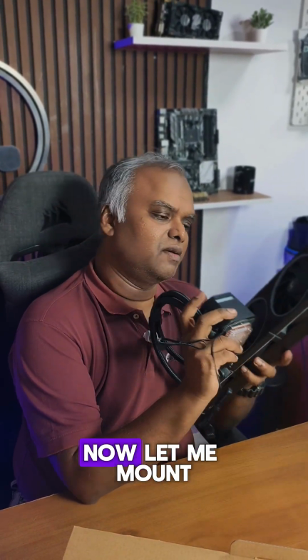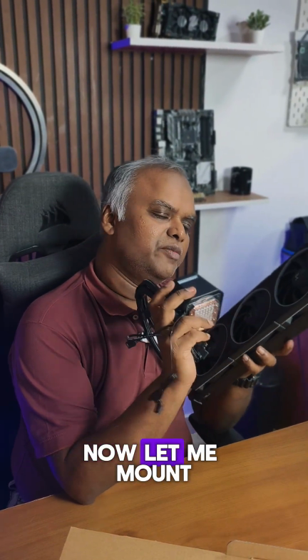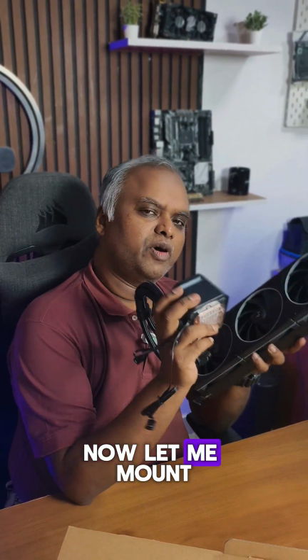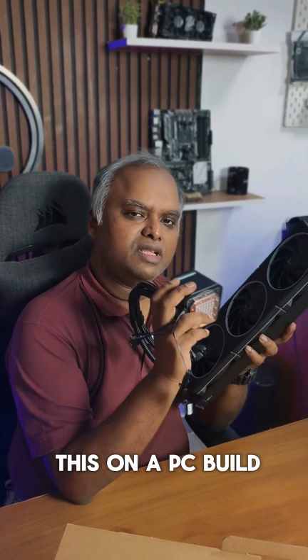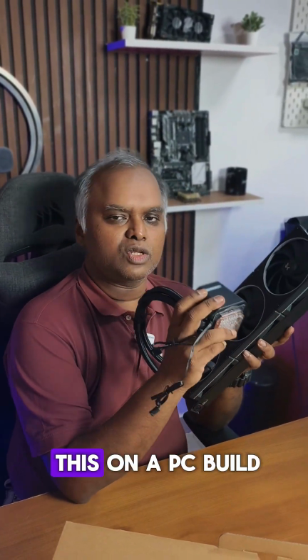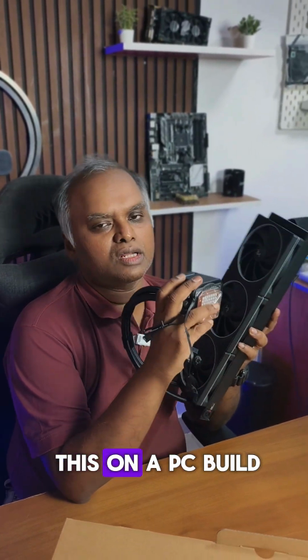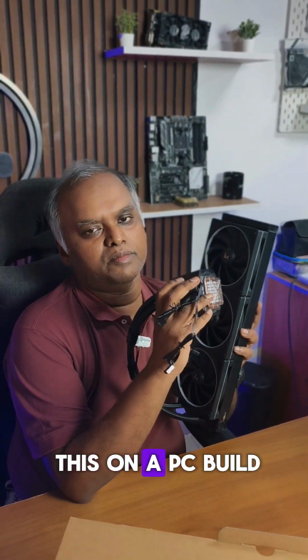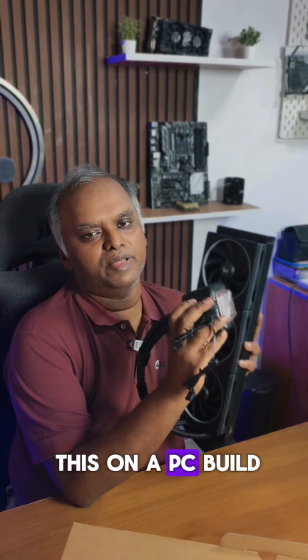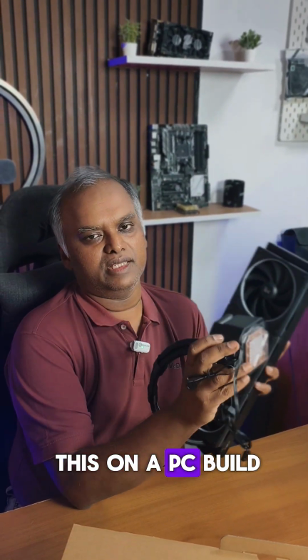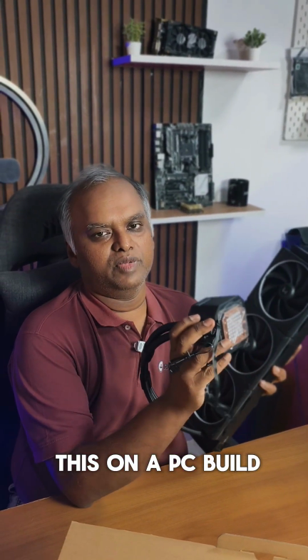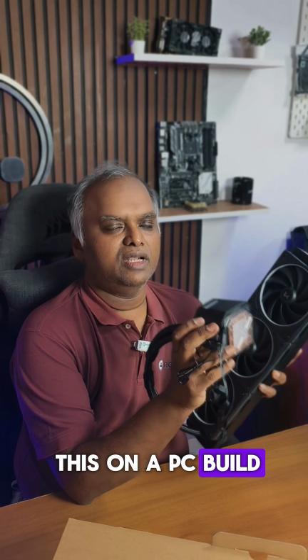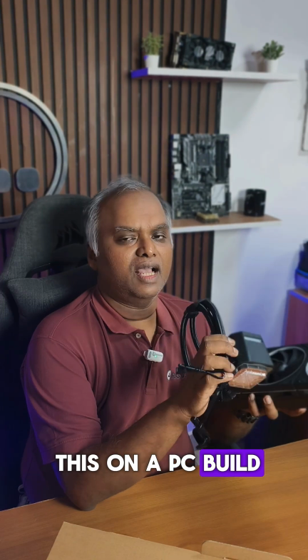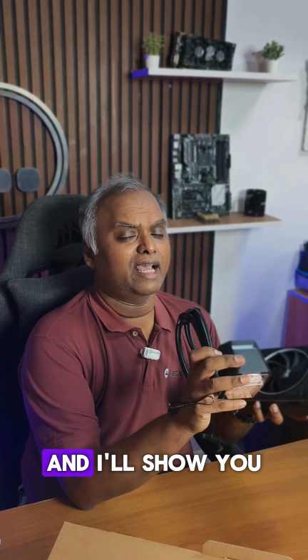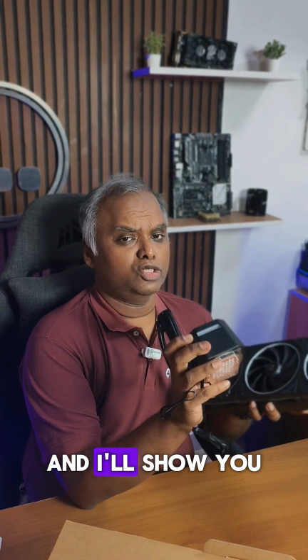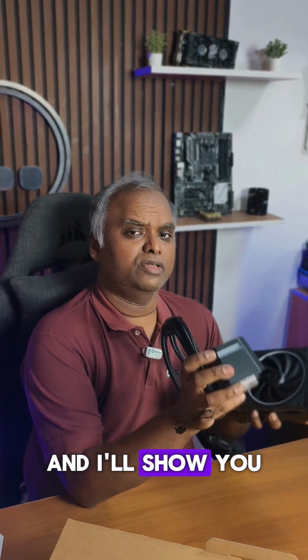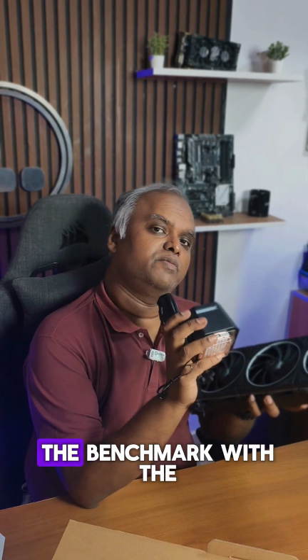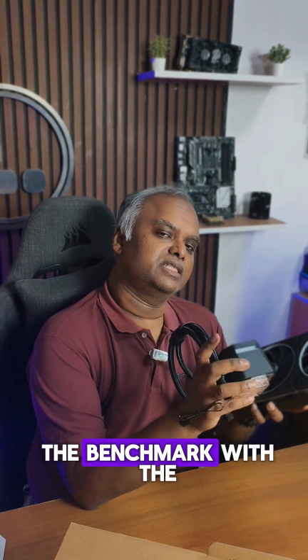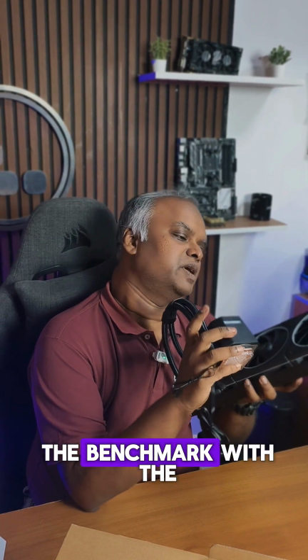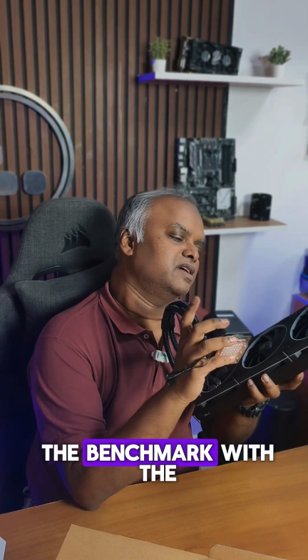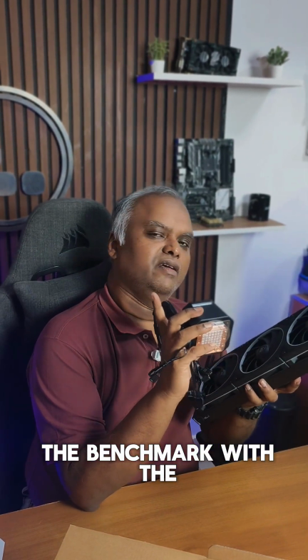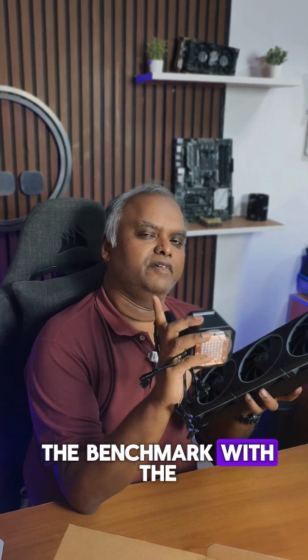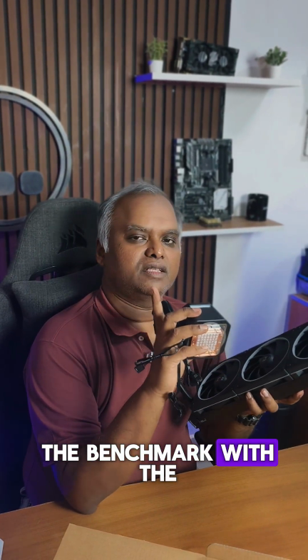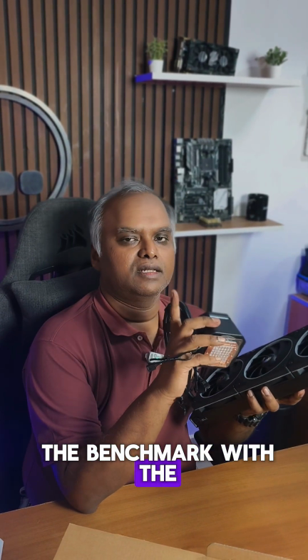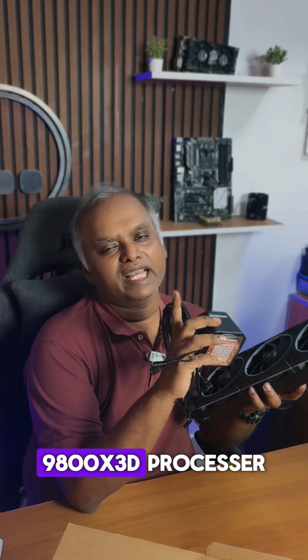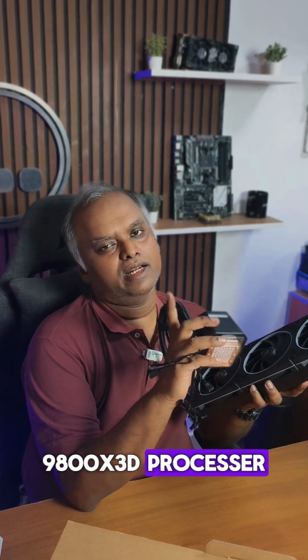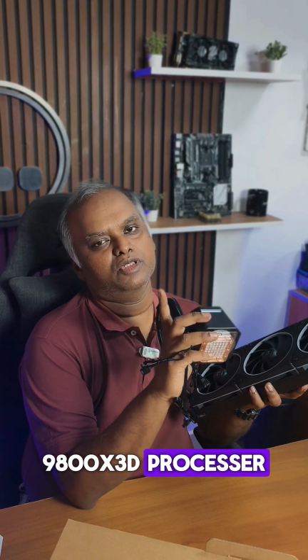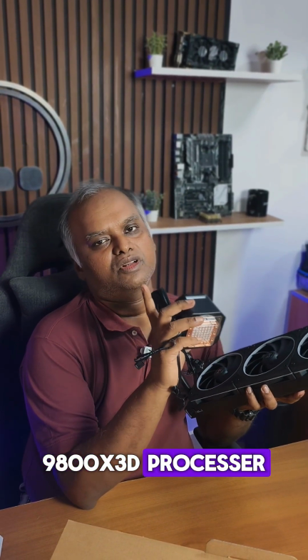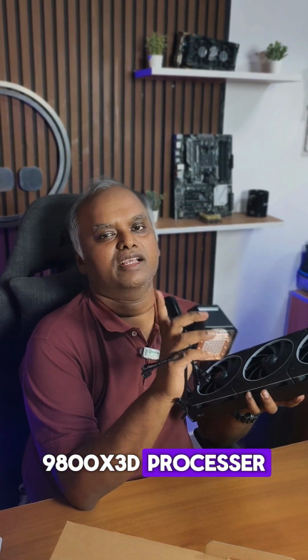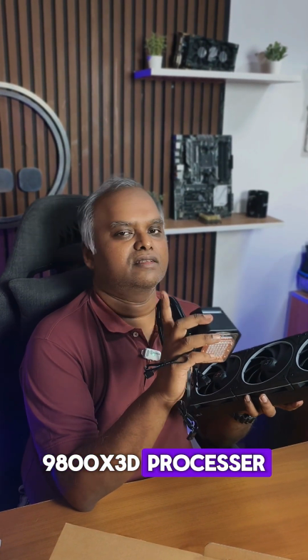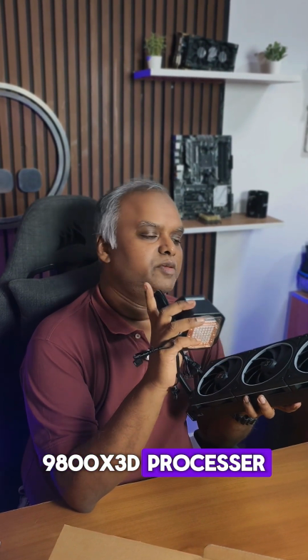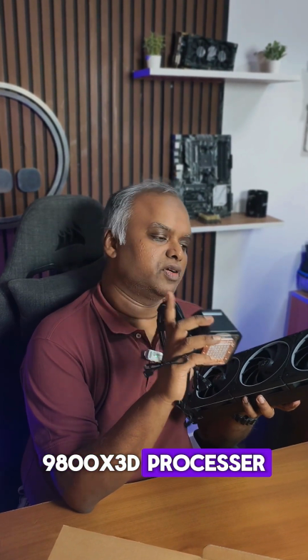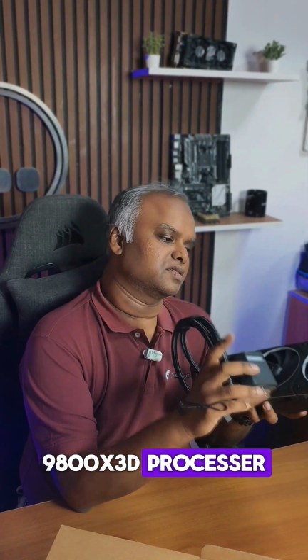Now let me mount this on a PC build and show you the benchmark with a 9800 X3D processor.